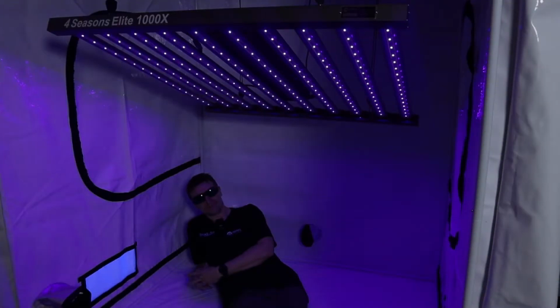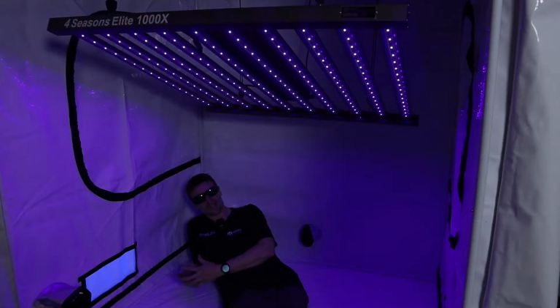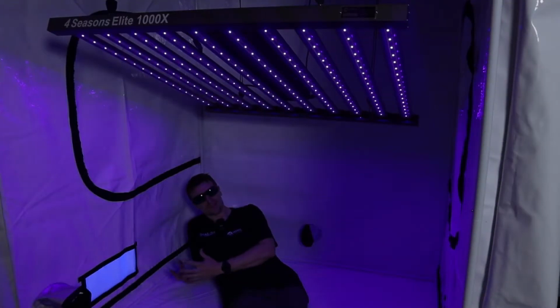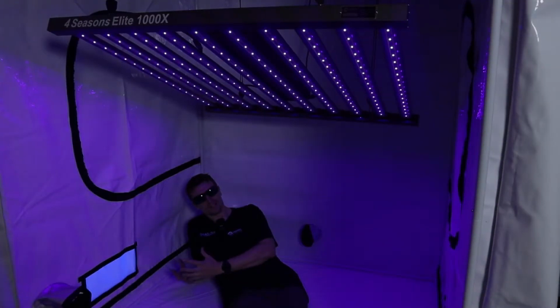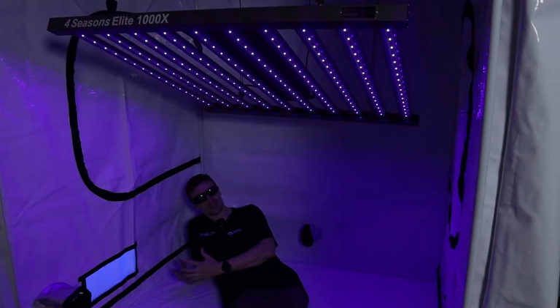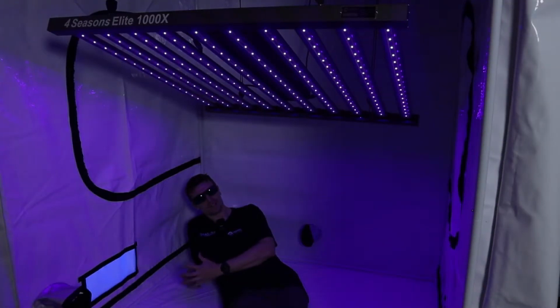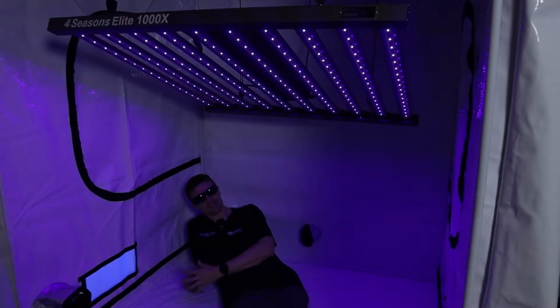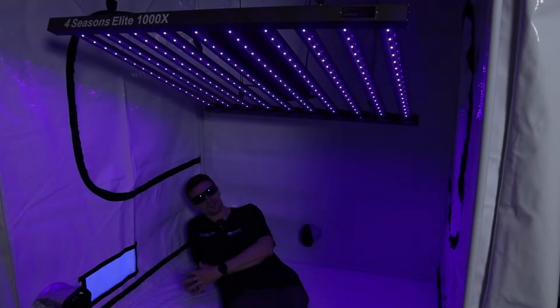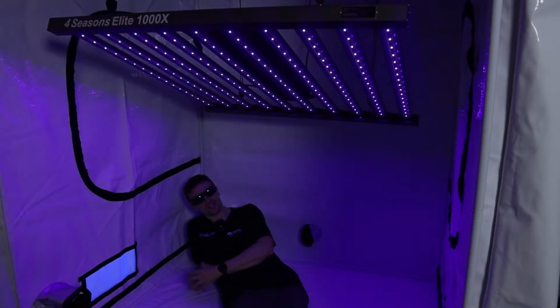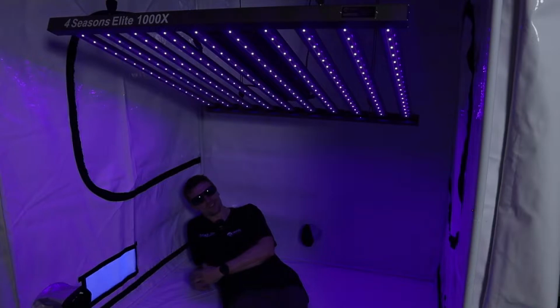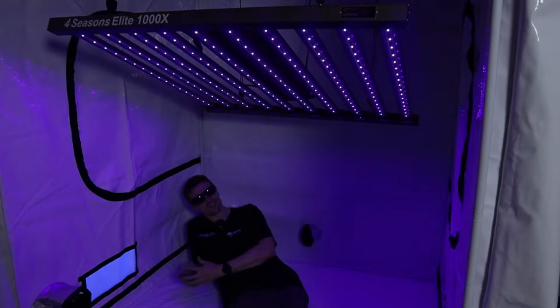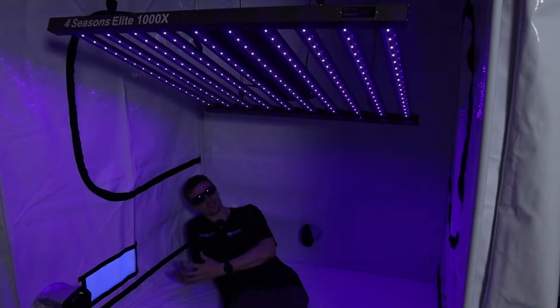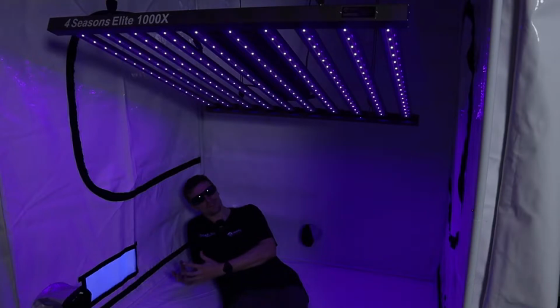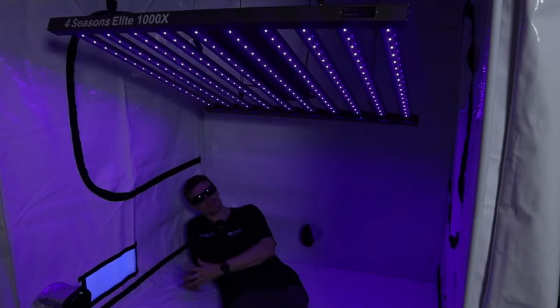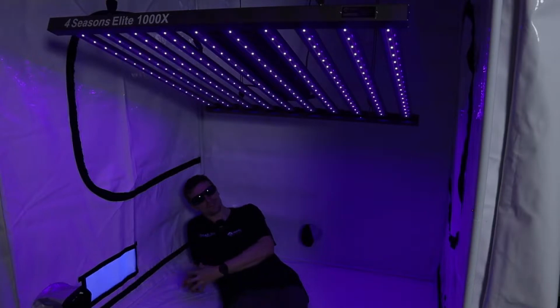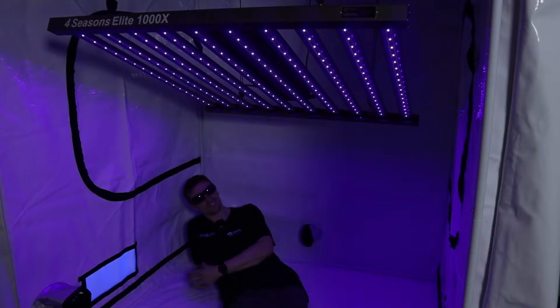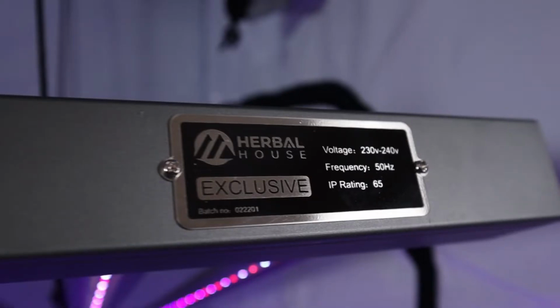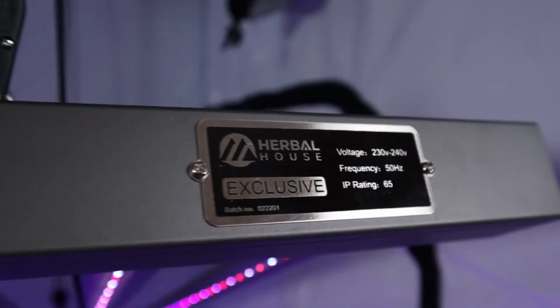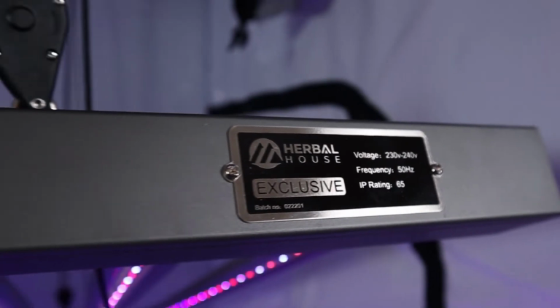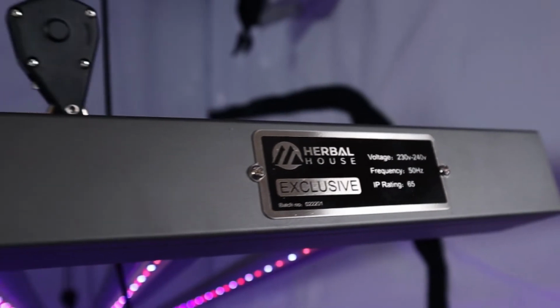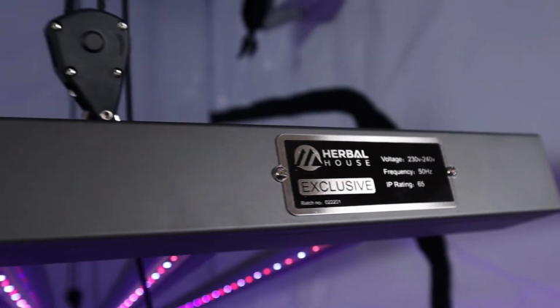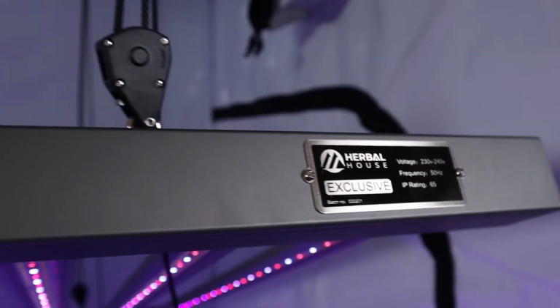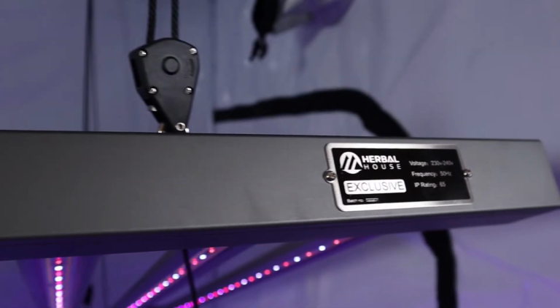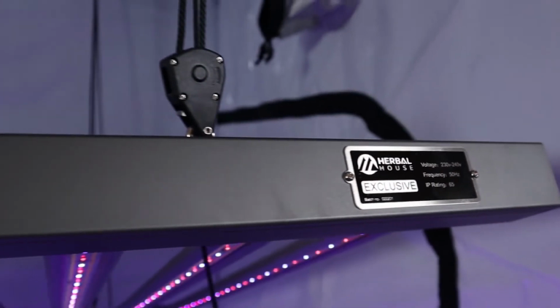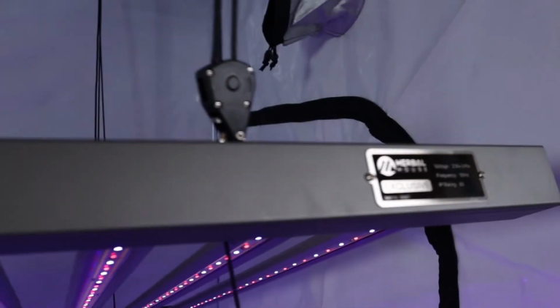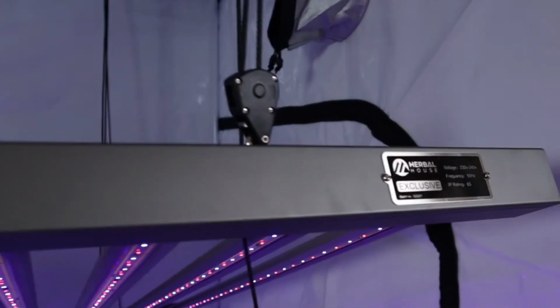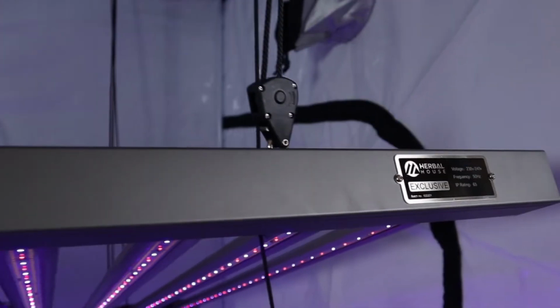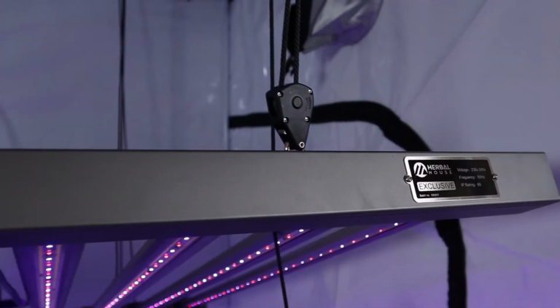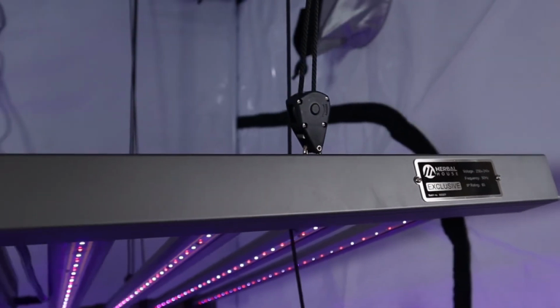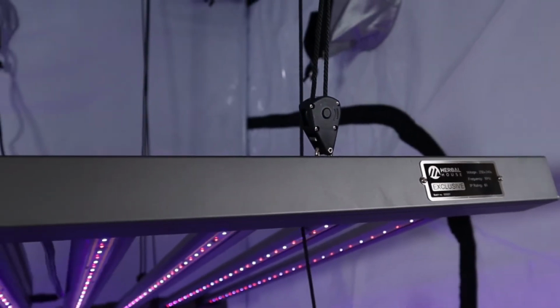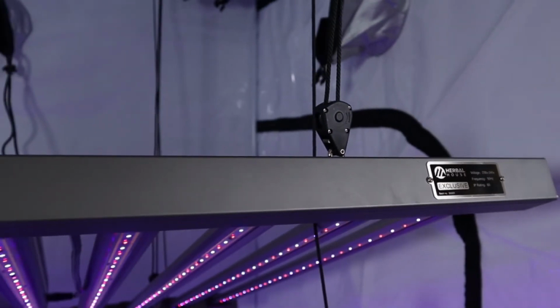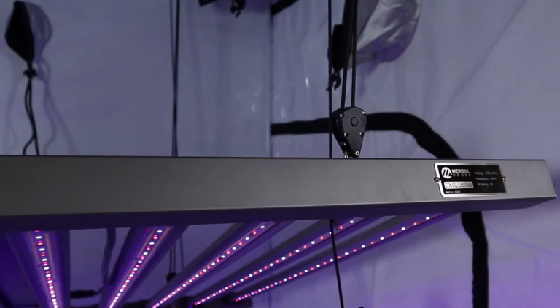Hey everyone, Matt here from Herbal House. In this video we're going to be showing you the Elite series and why you need your sunblock for this one.